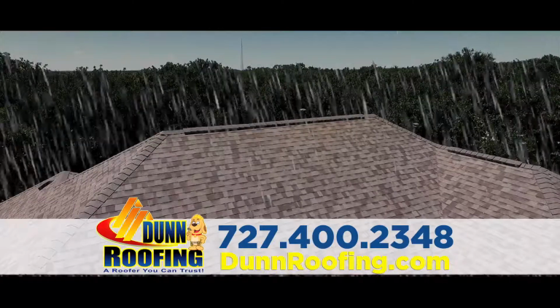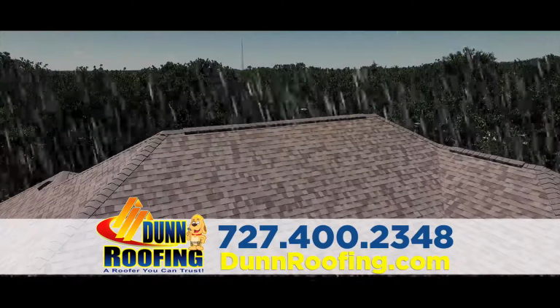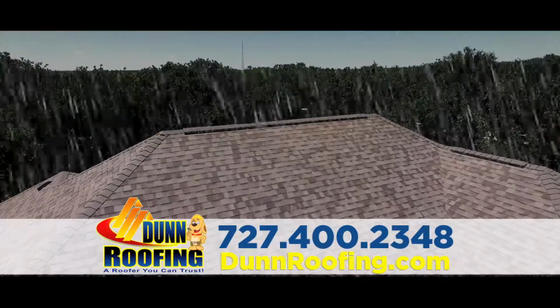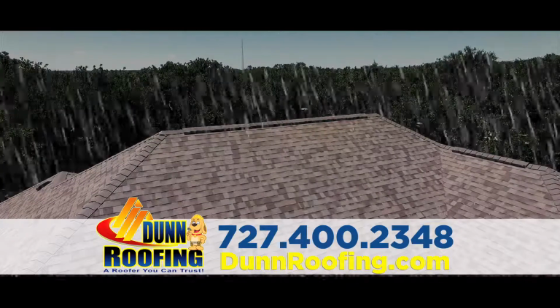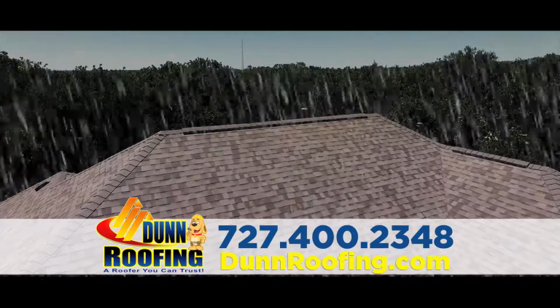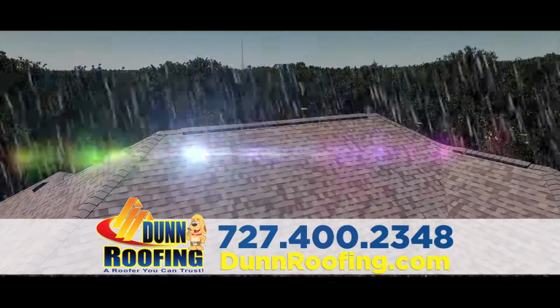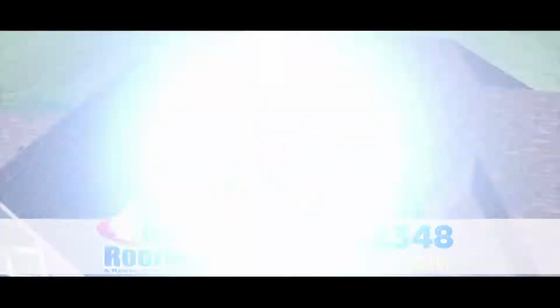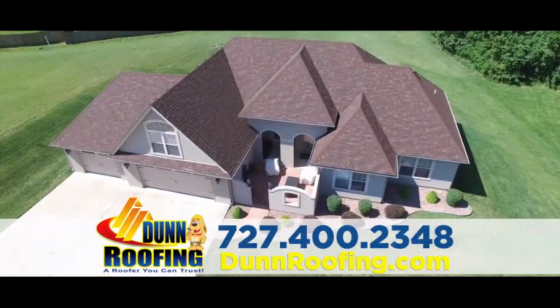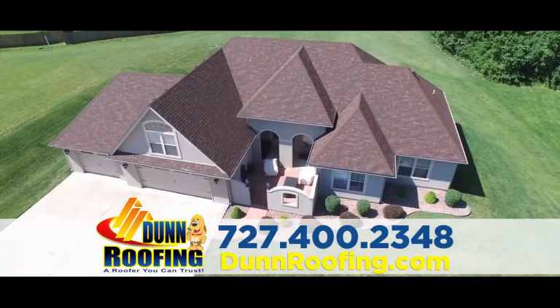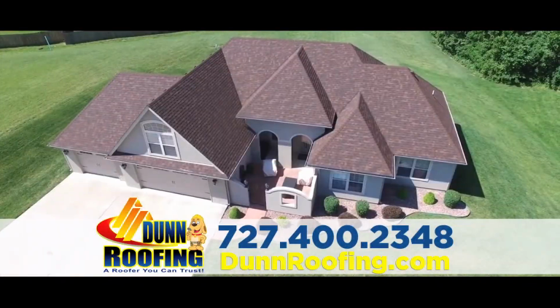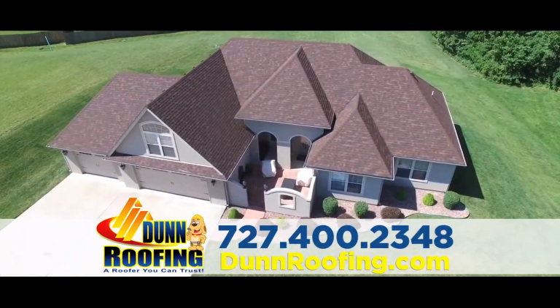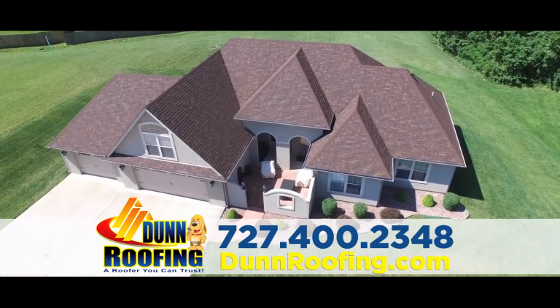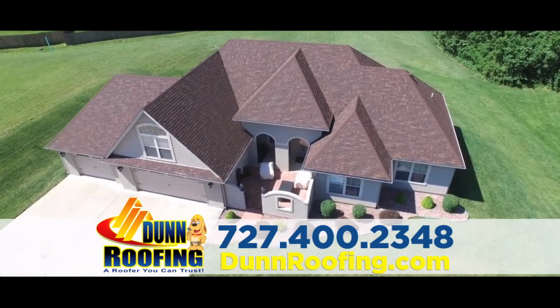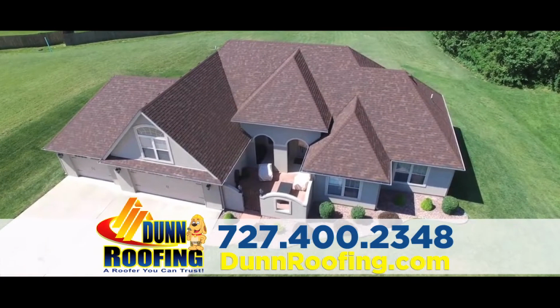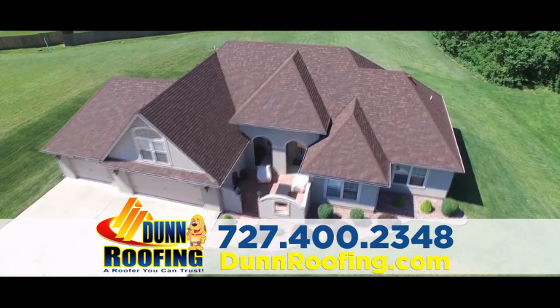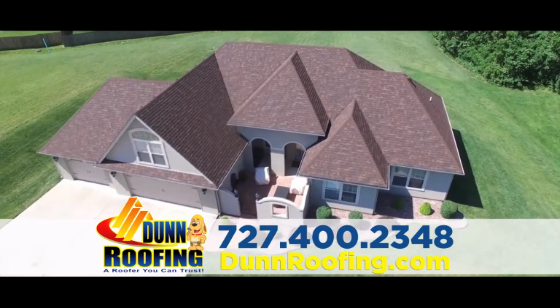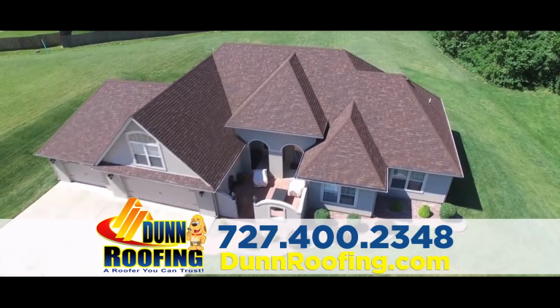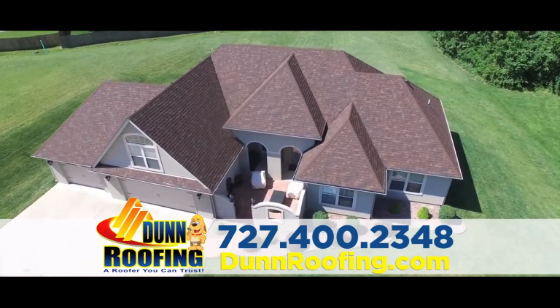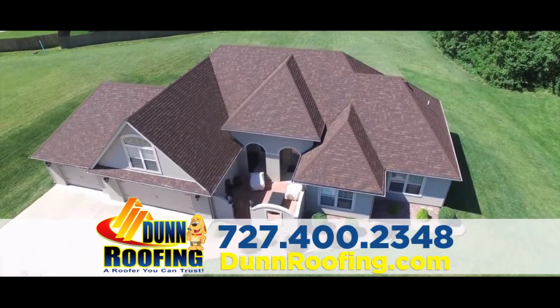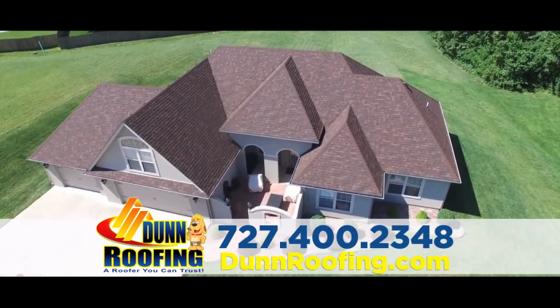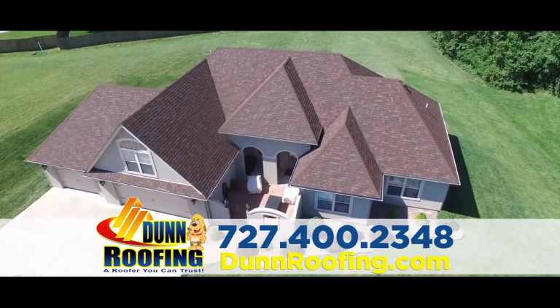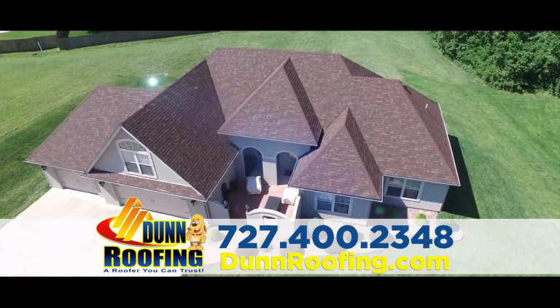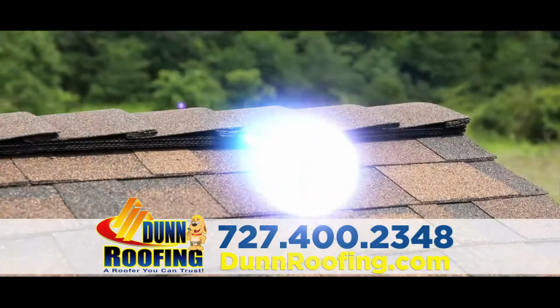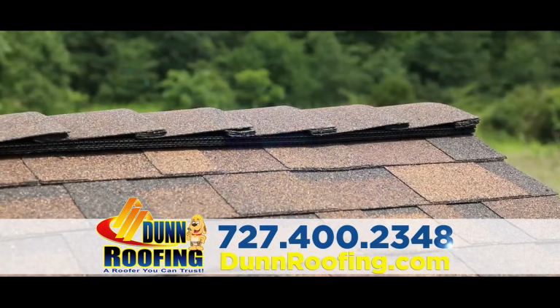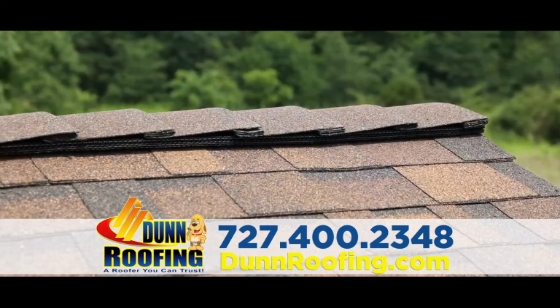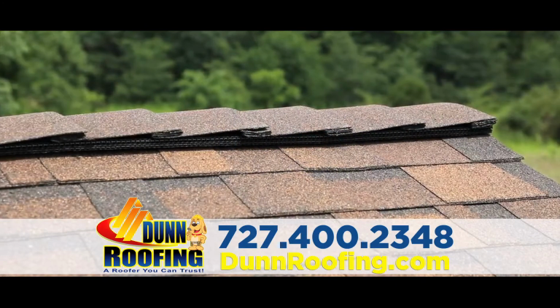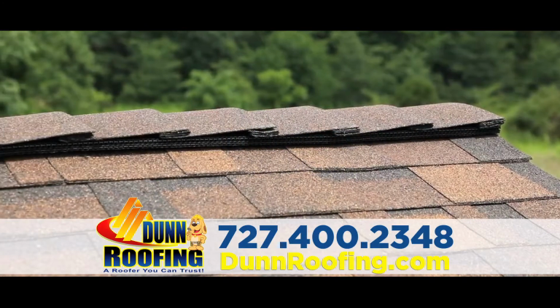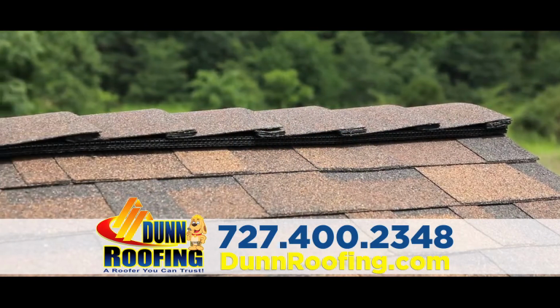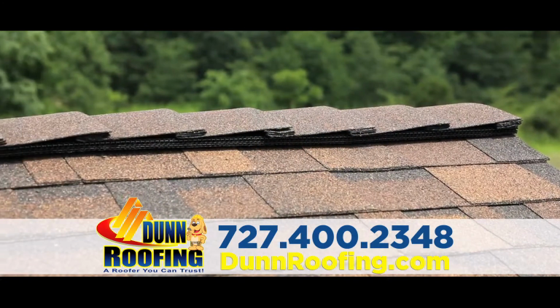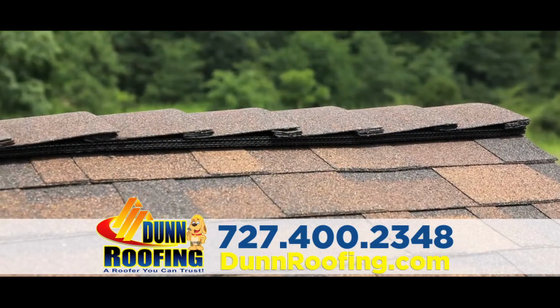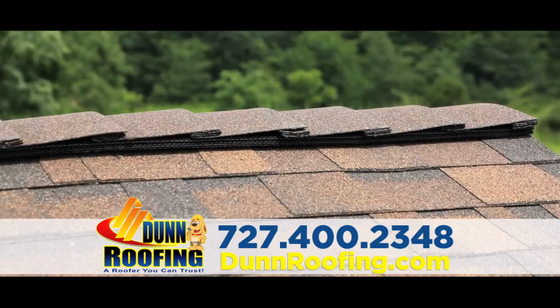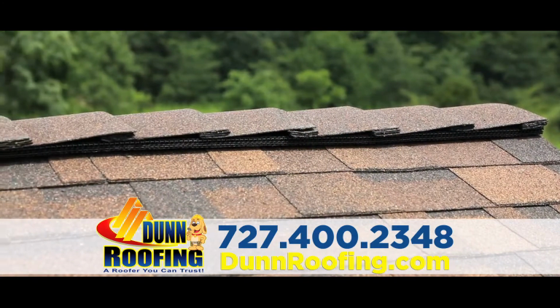Dun Roofing installs Owens Corning shingles with a limited lifetime warranty, and also provides a free wind mitigation inspection with every new roof.